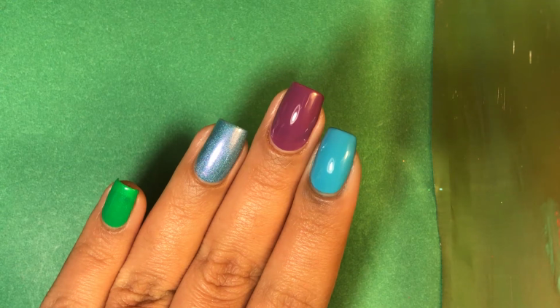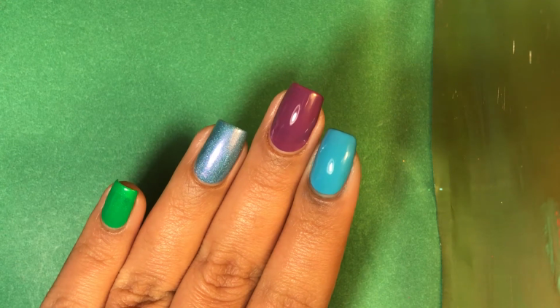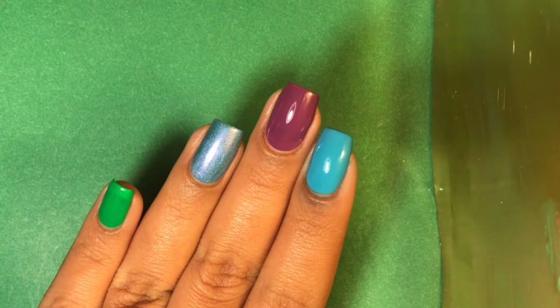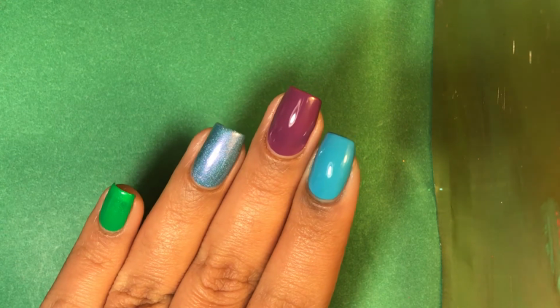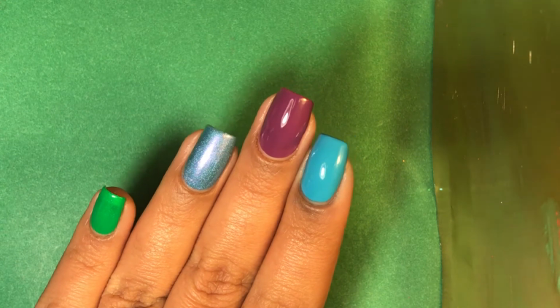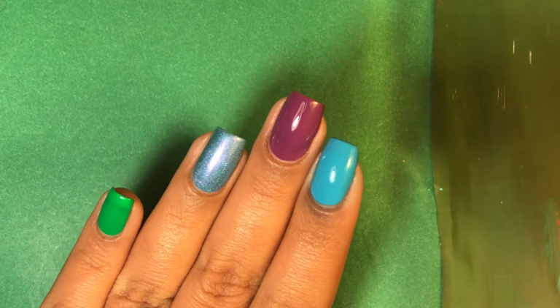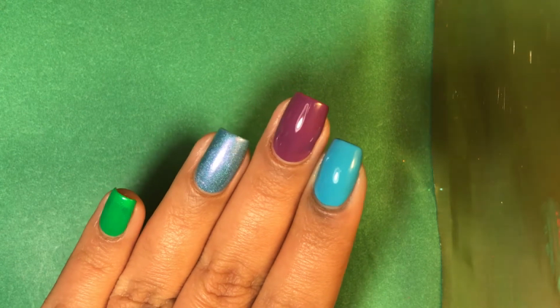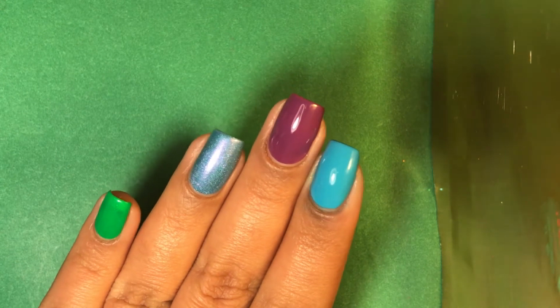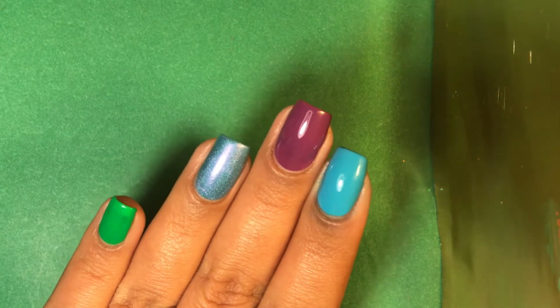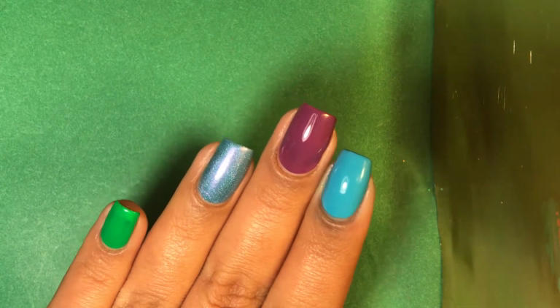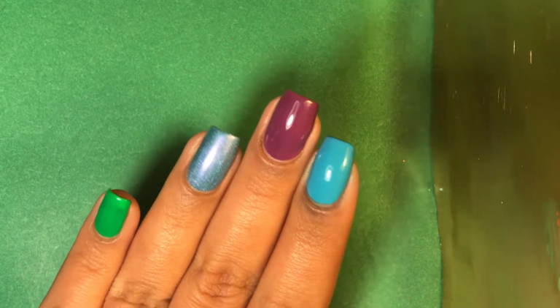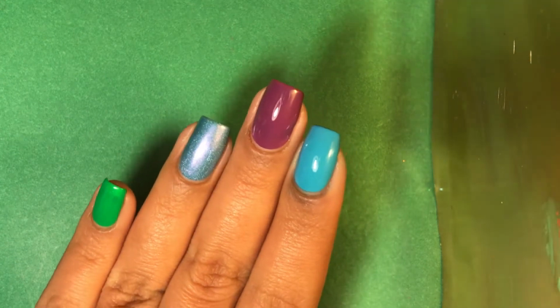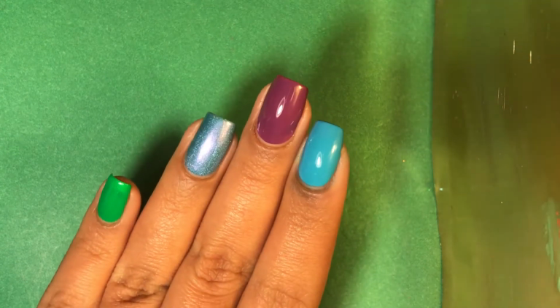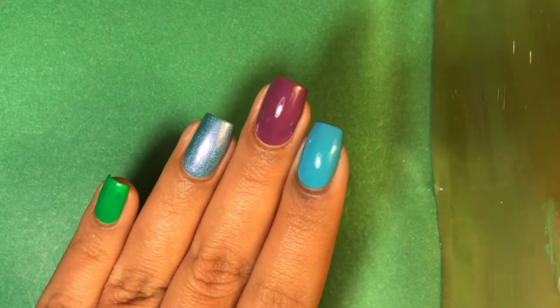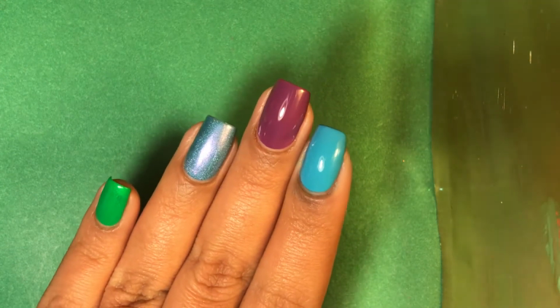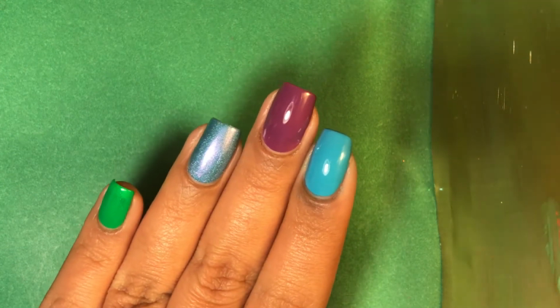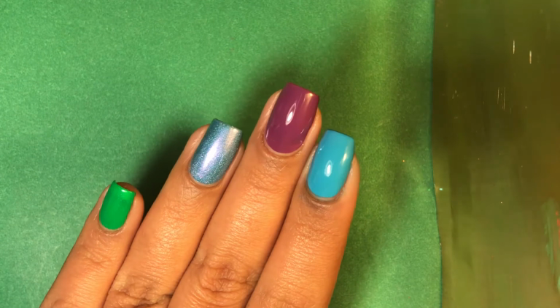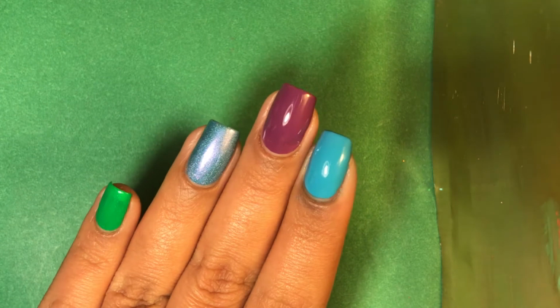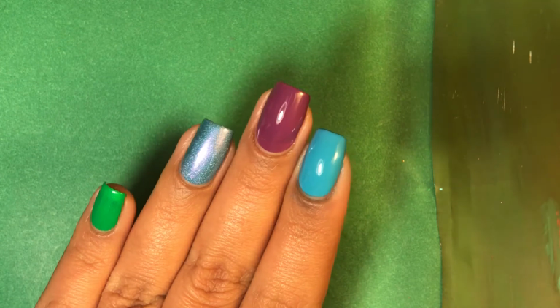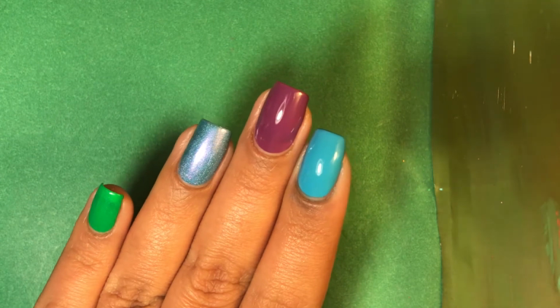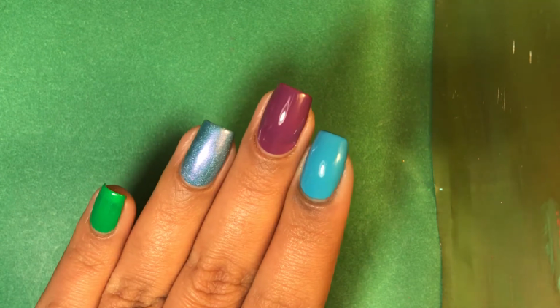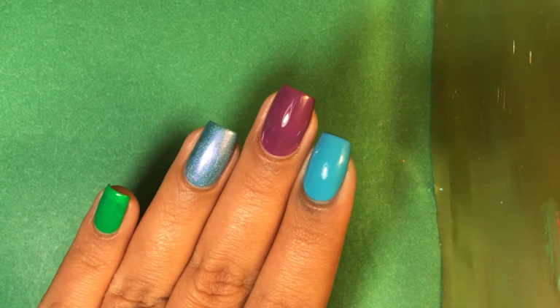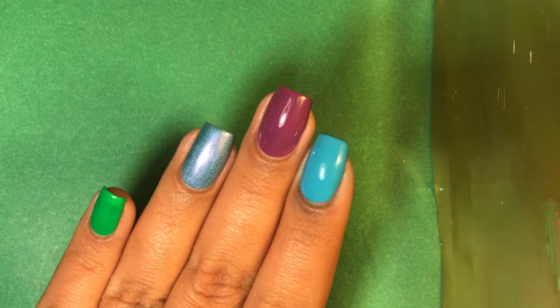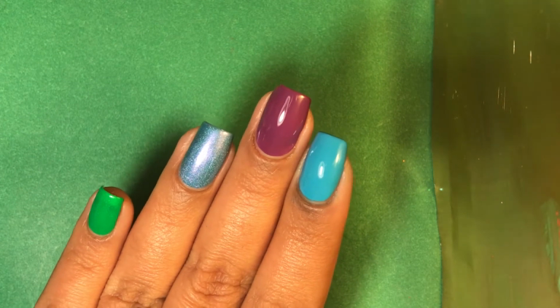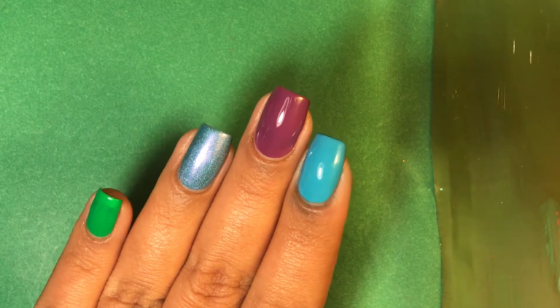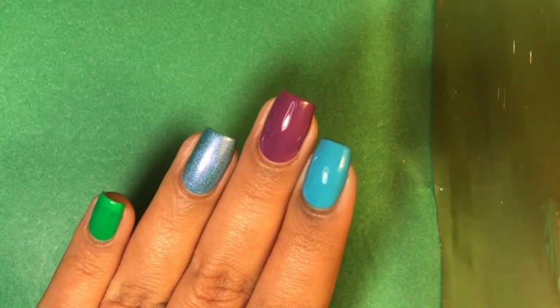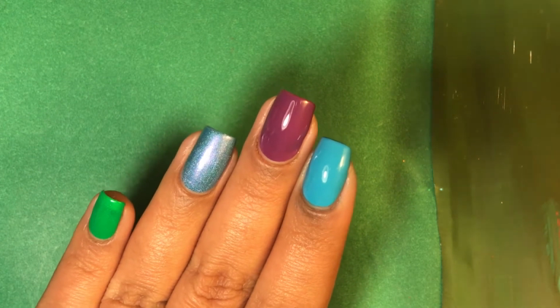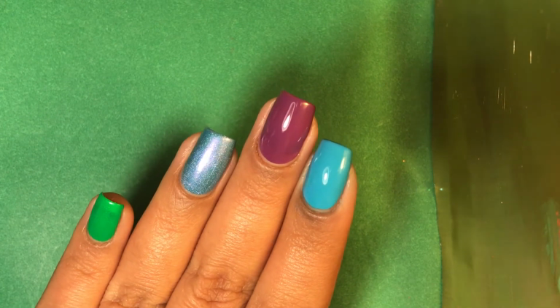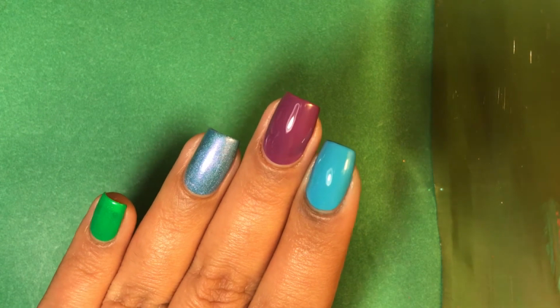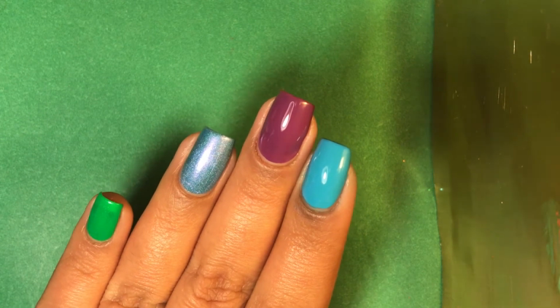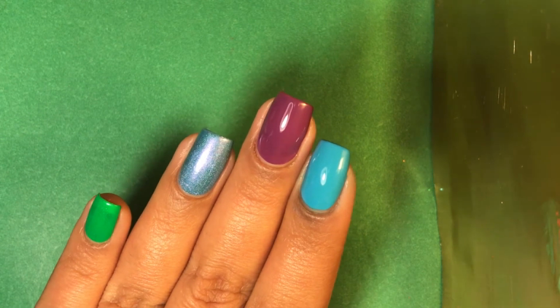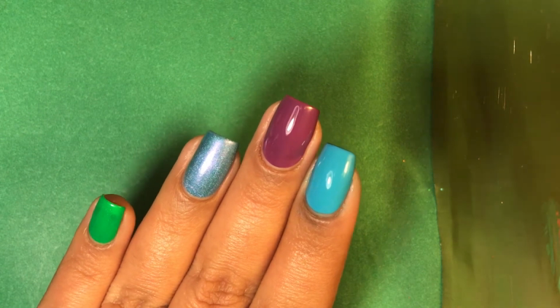Hey guys, Ms. Snowgreen here. Today for you guys, a review. So this is a review of some glitters that The Wise Pixie sent me.